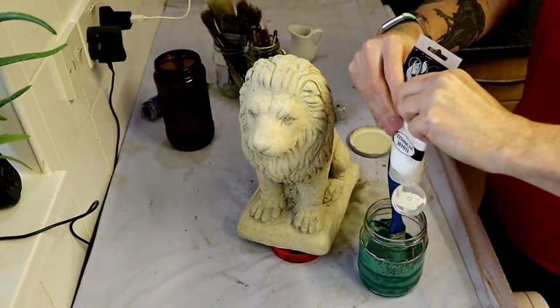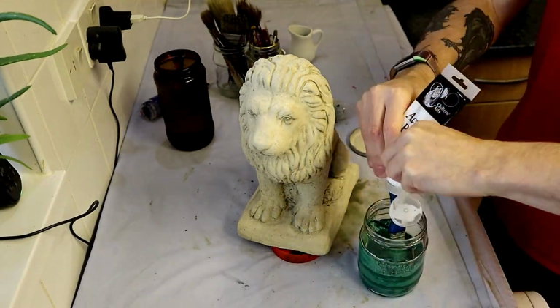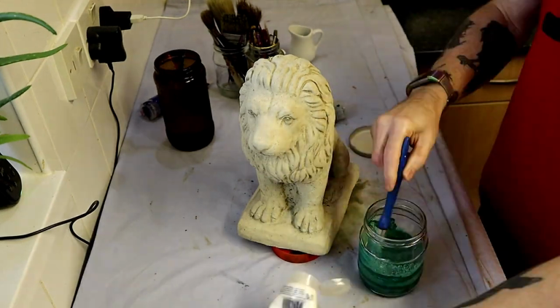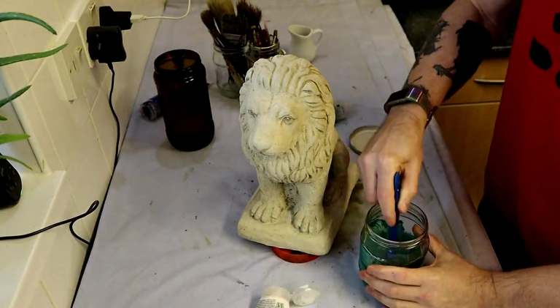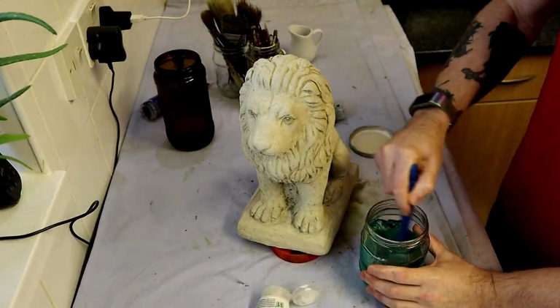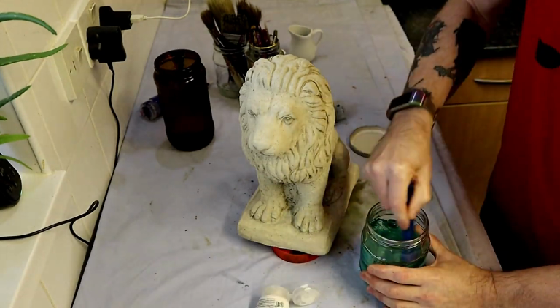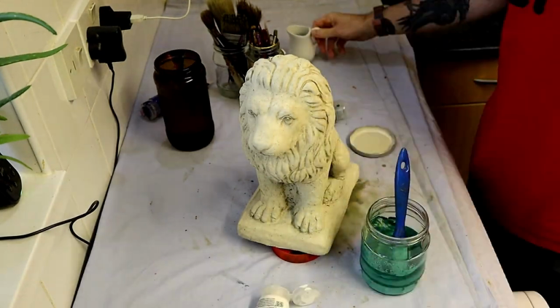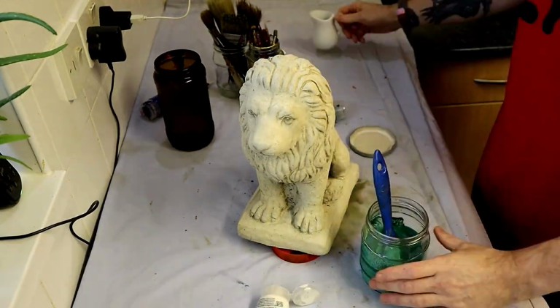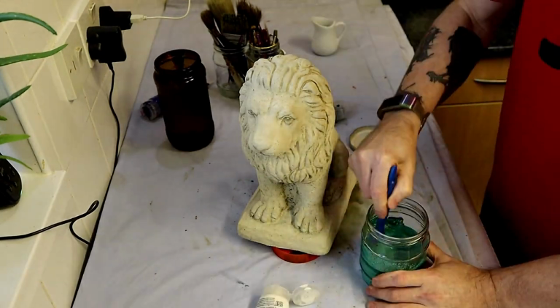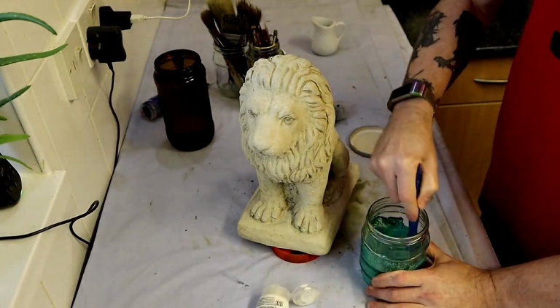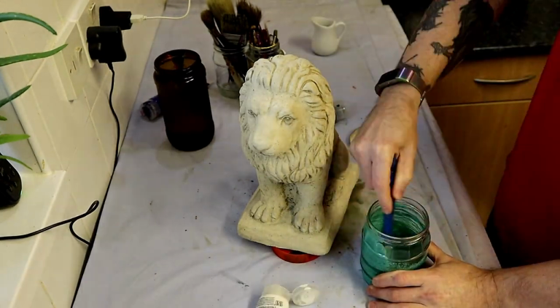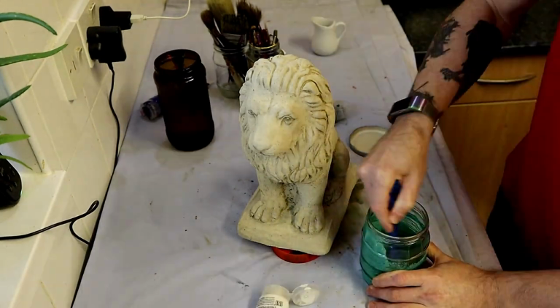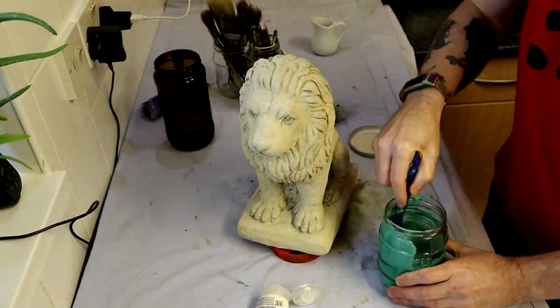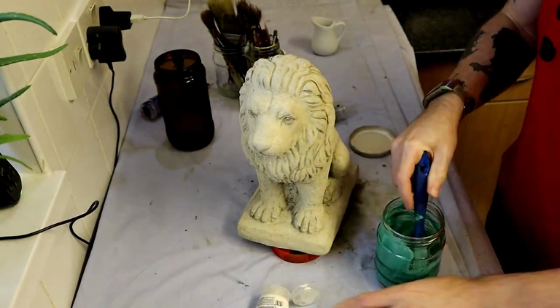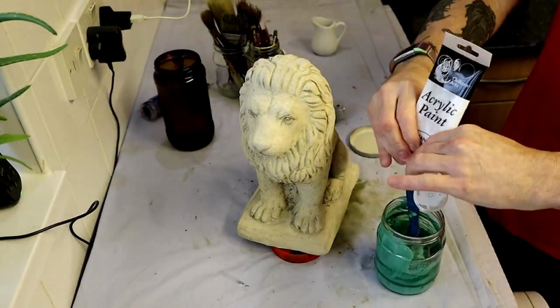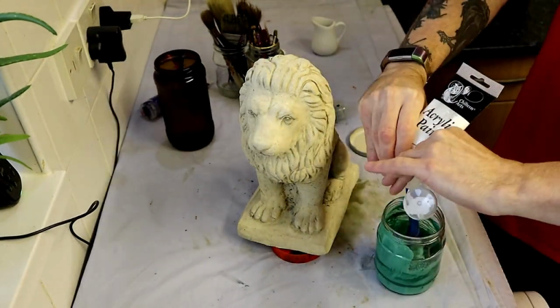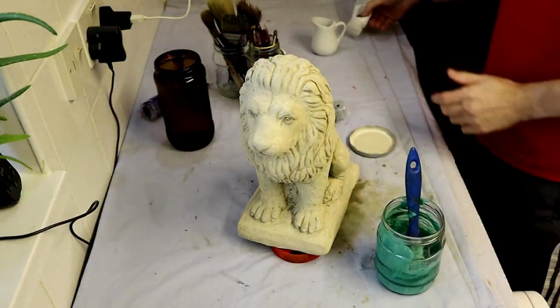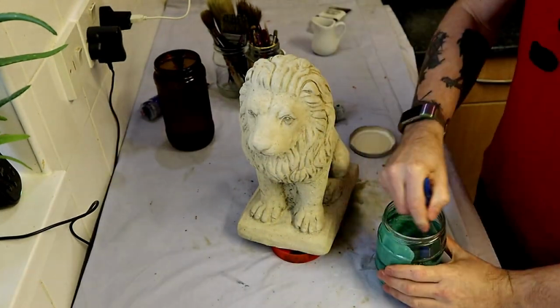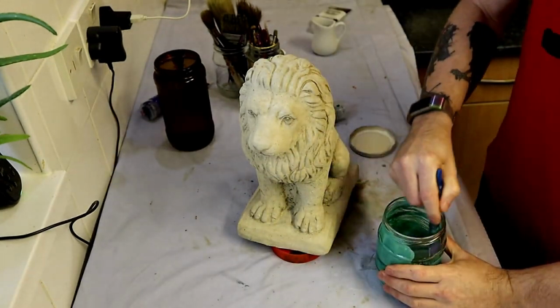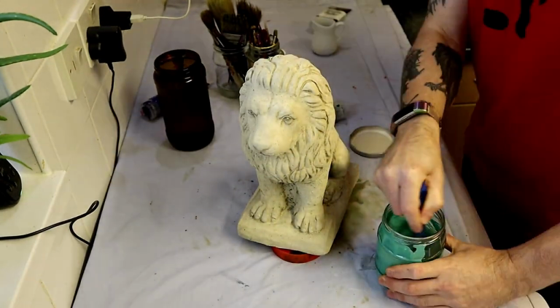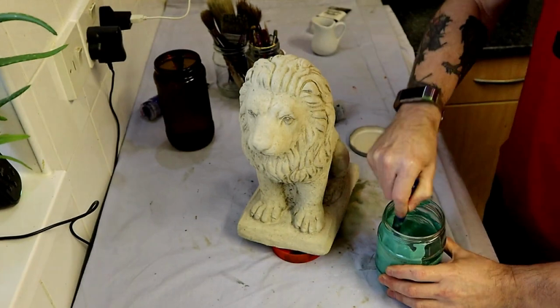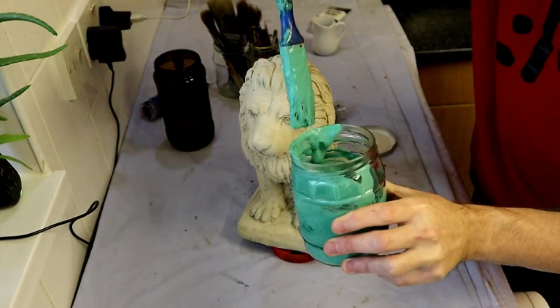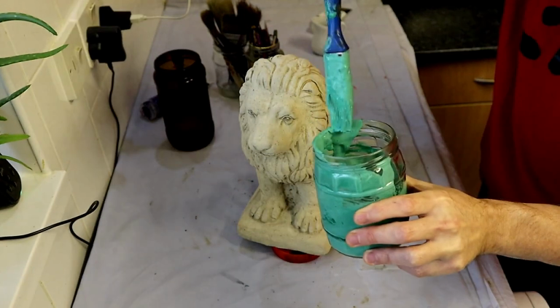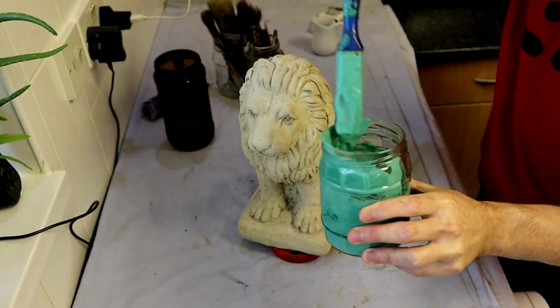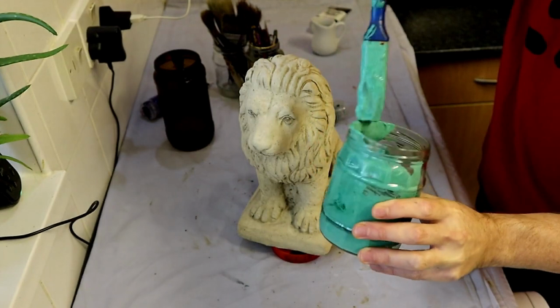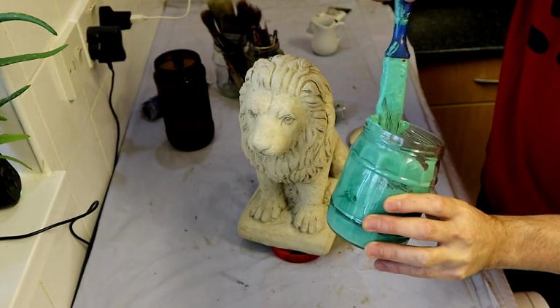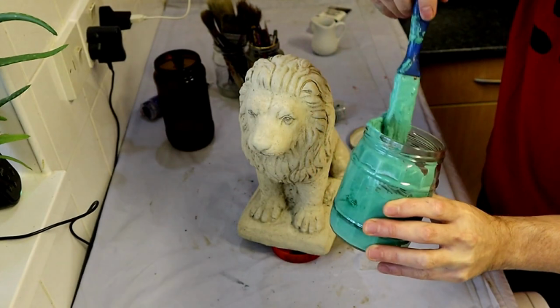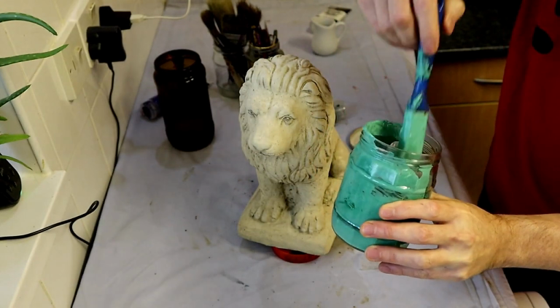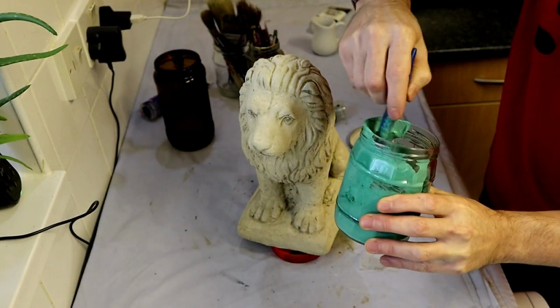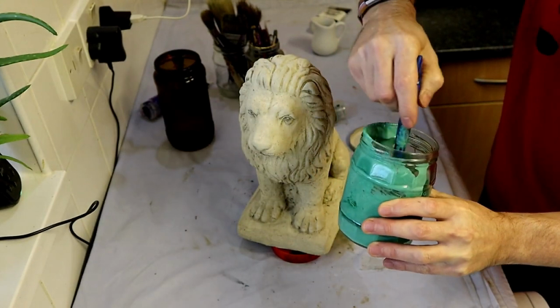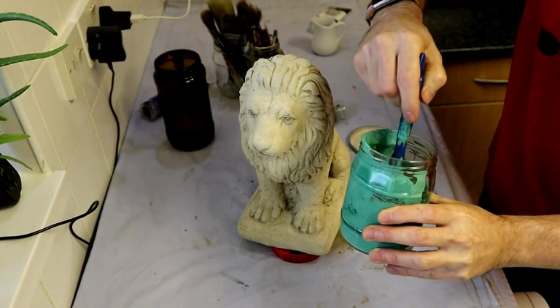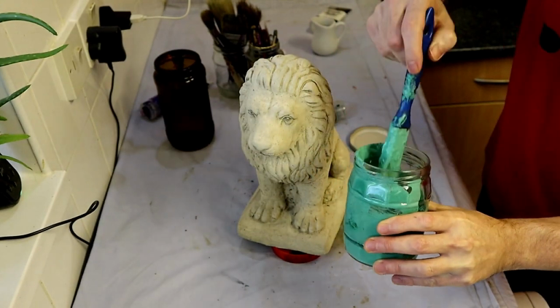Once you've mixed that up, we'll apply it to the concrete statuette.